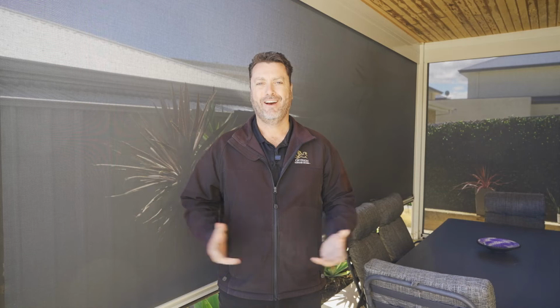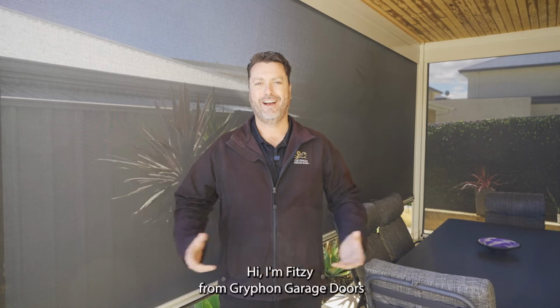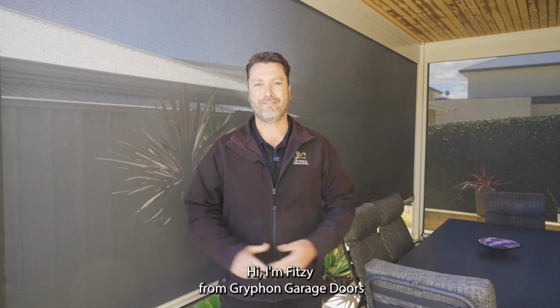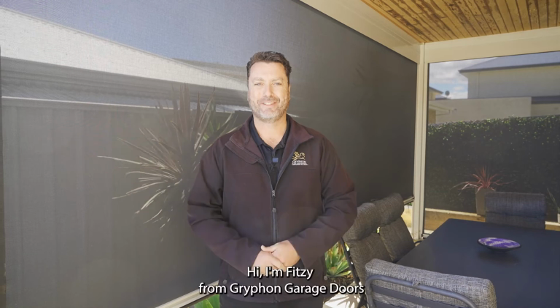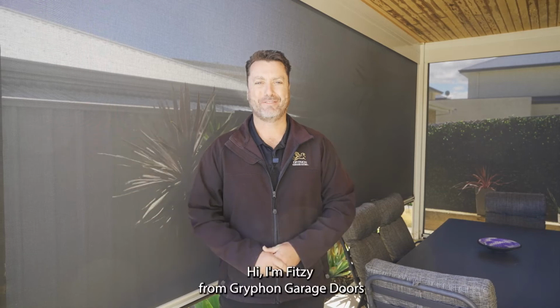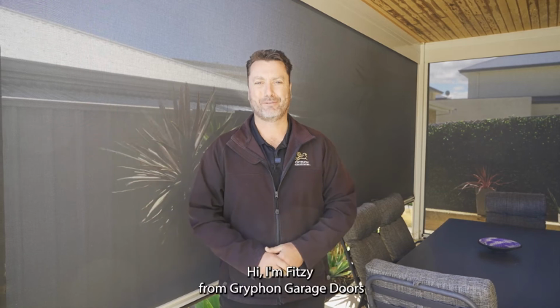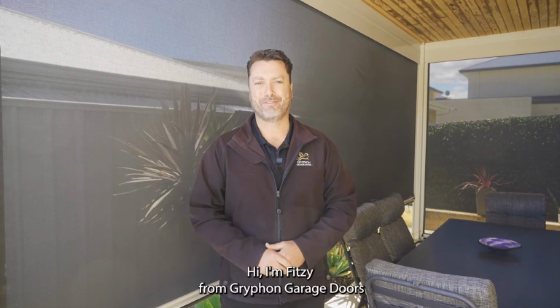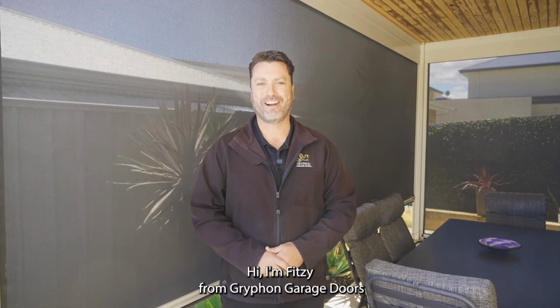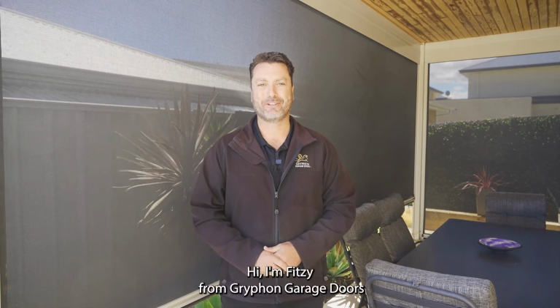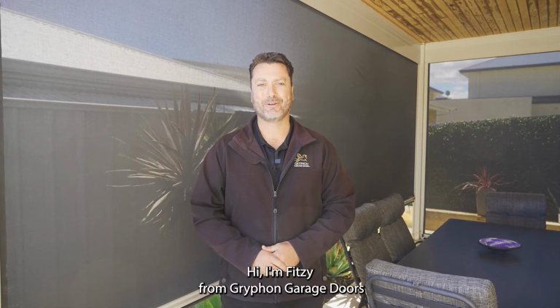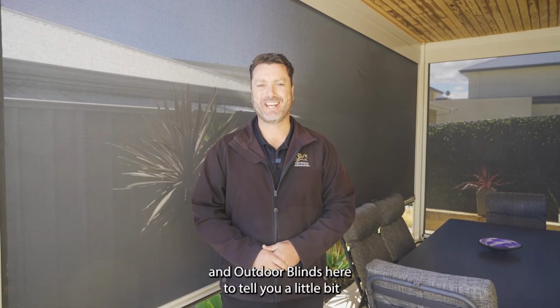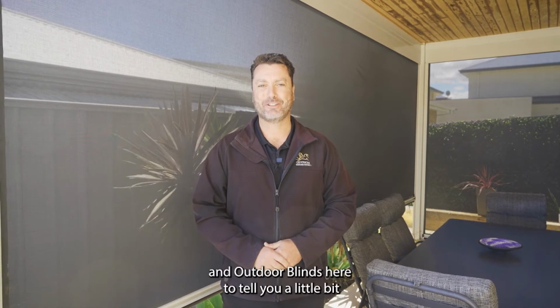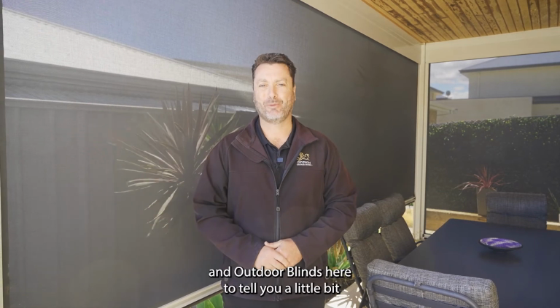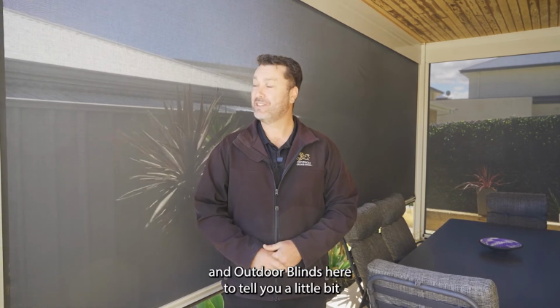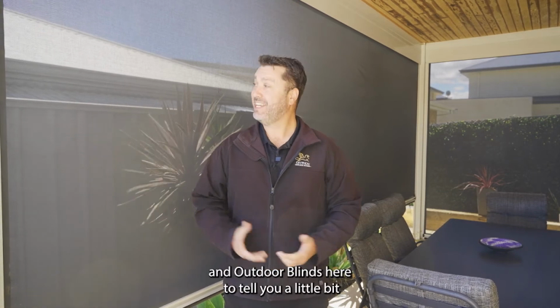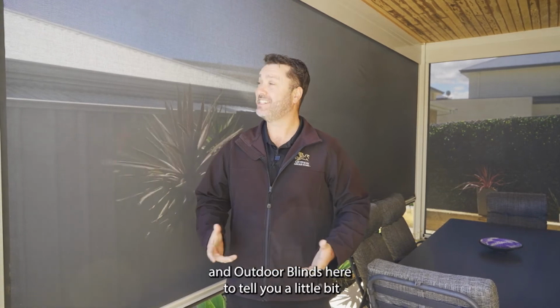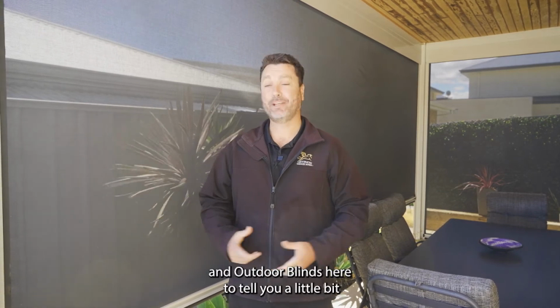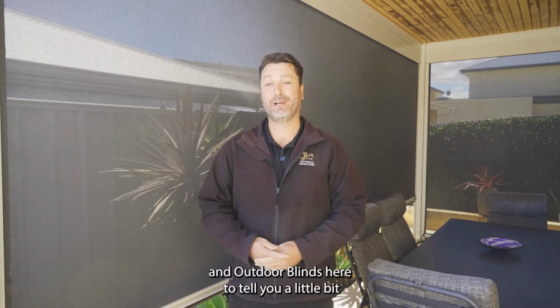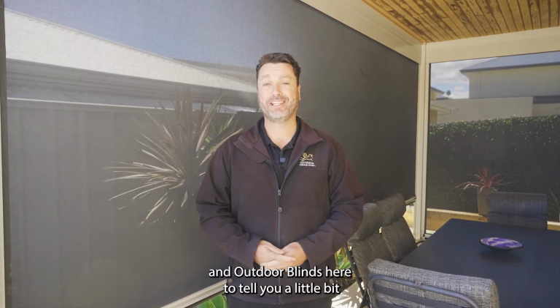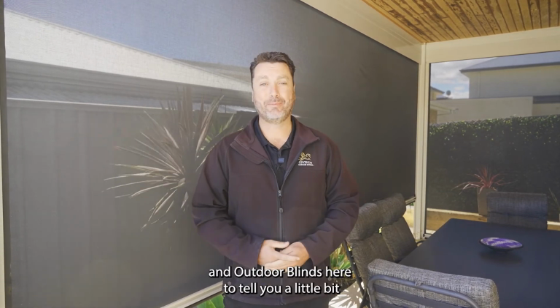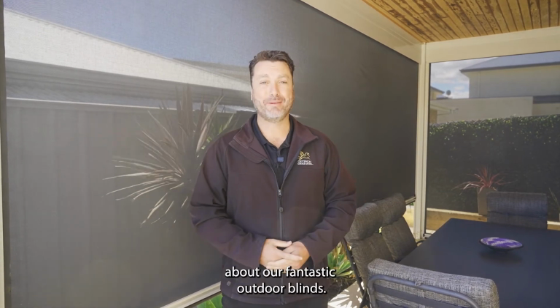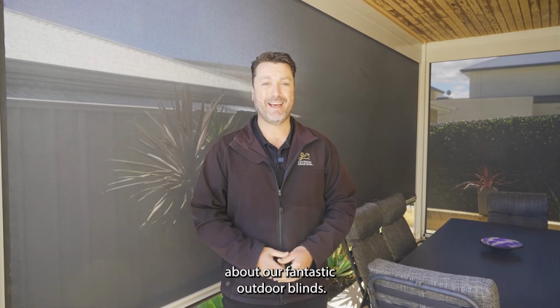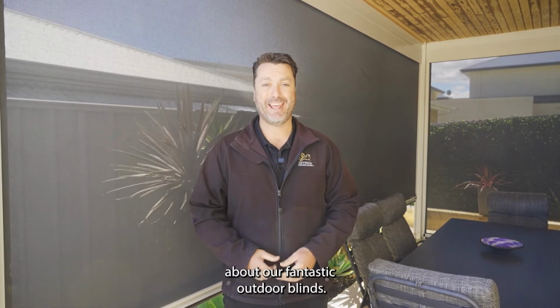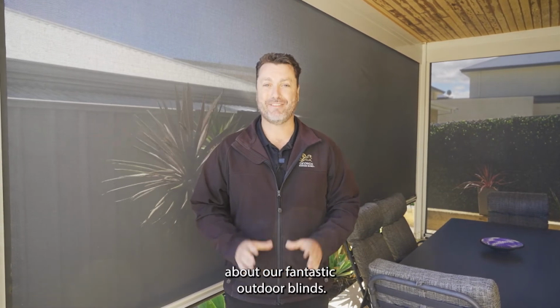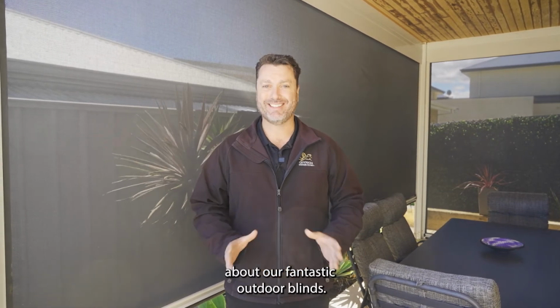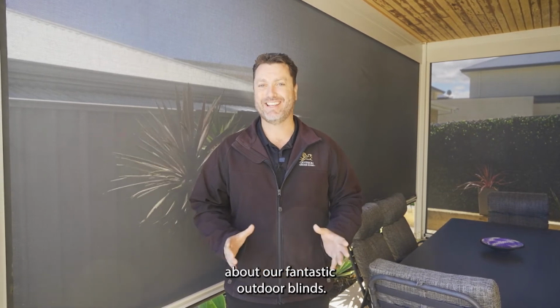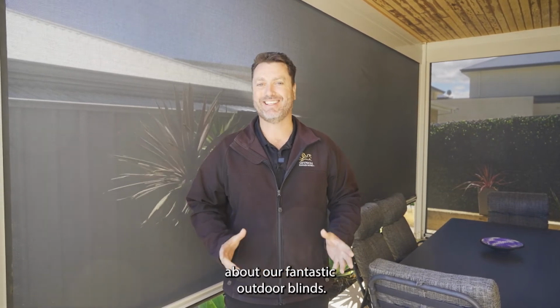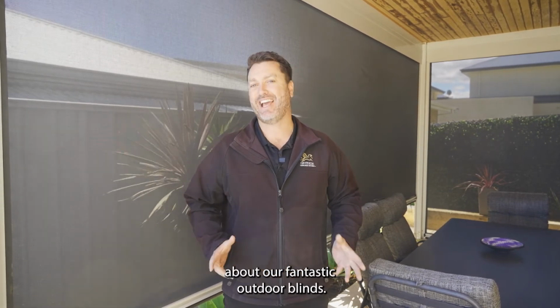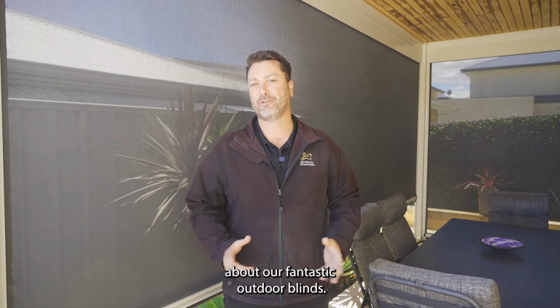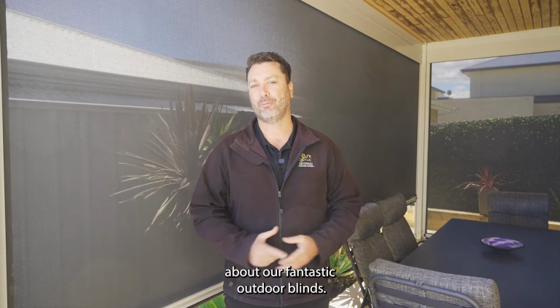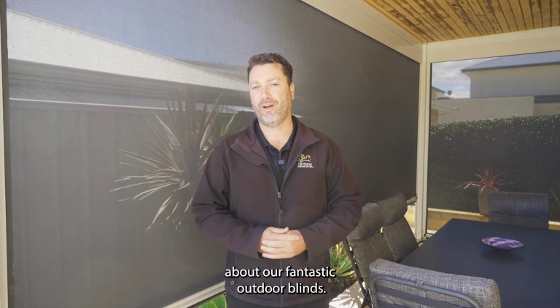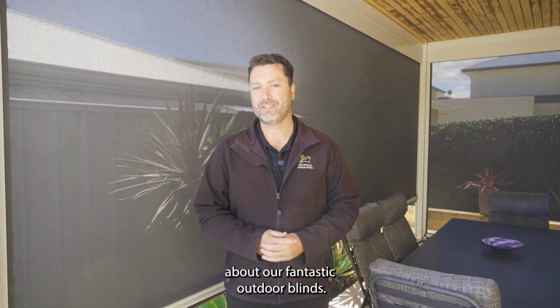Hi, I'm Fitzy from Griffin Garage Doors and Outdoor Blinds, here to tell you a little bit about our fantastic outdoor blinds.